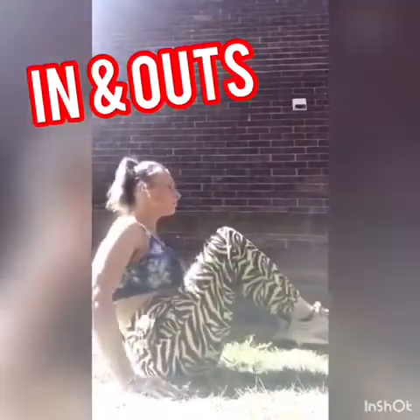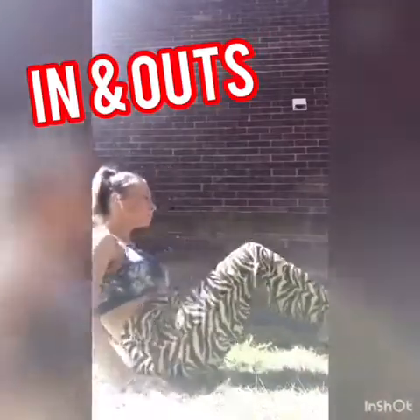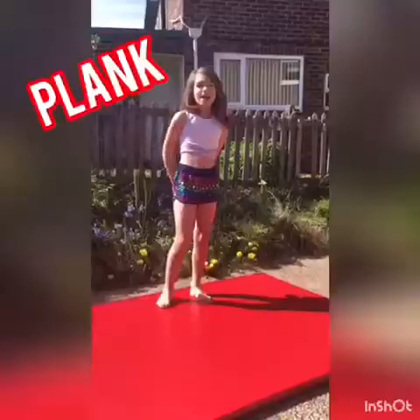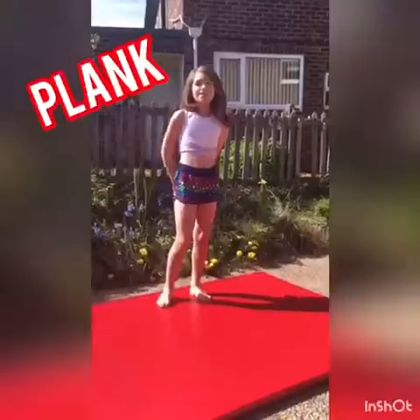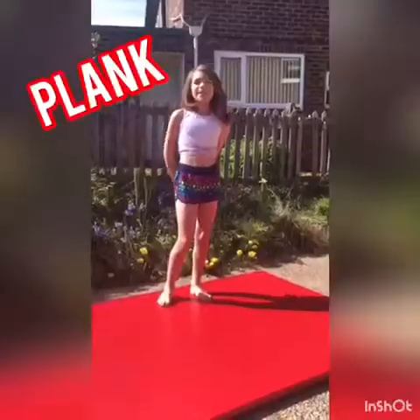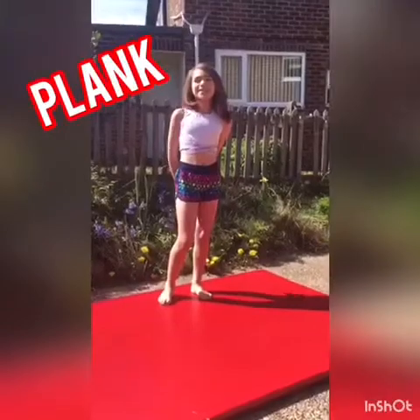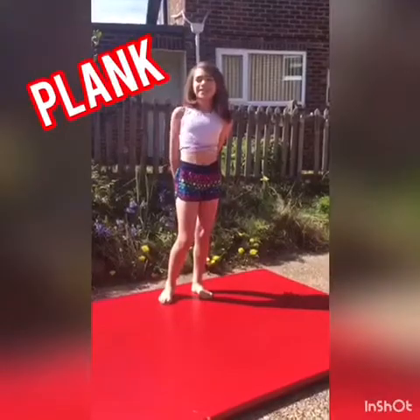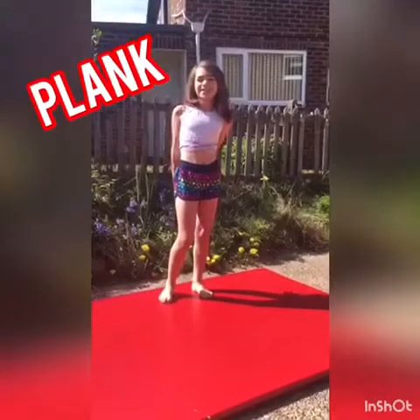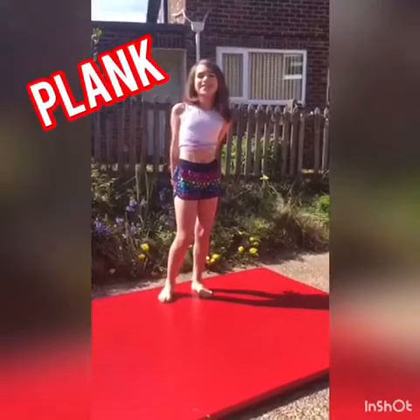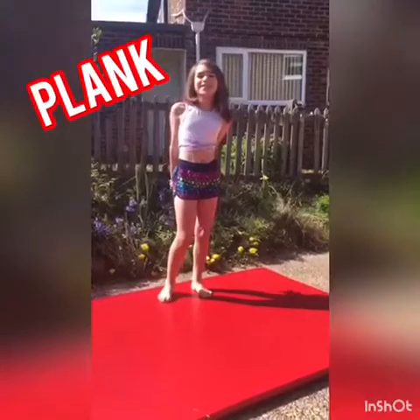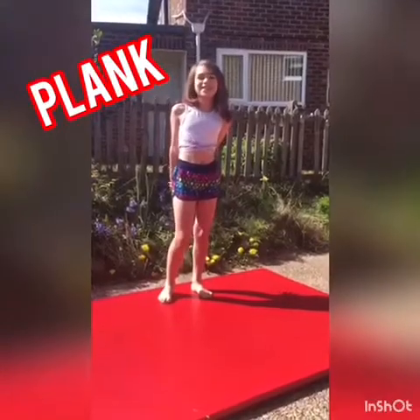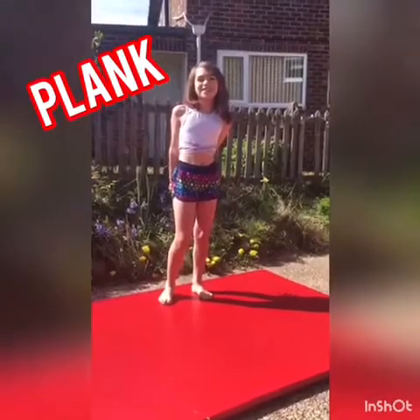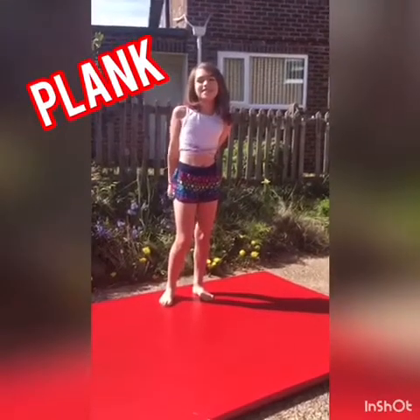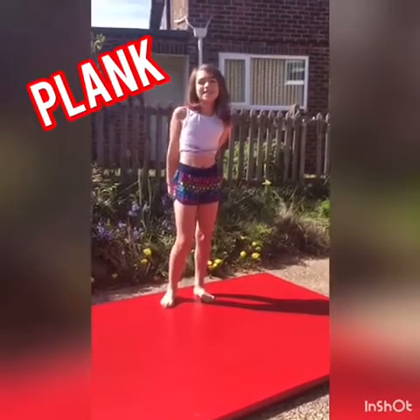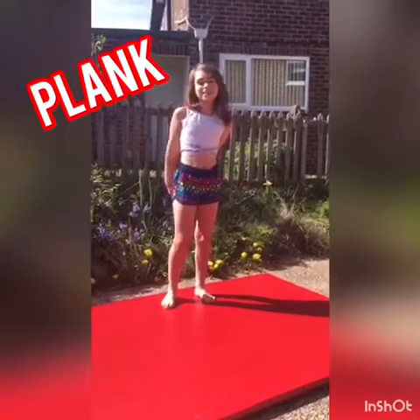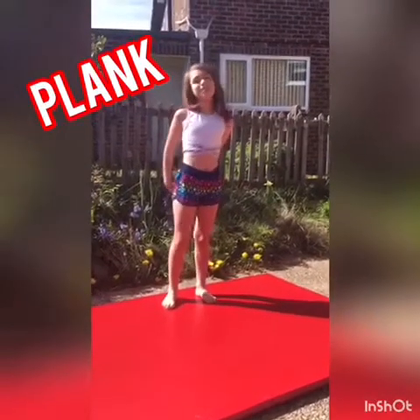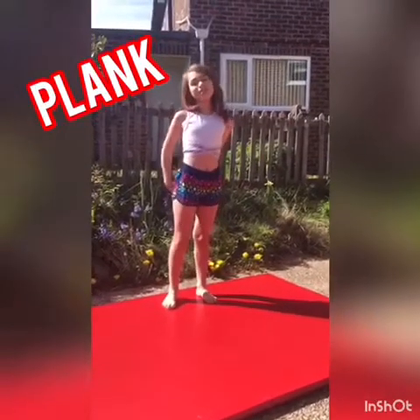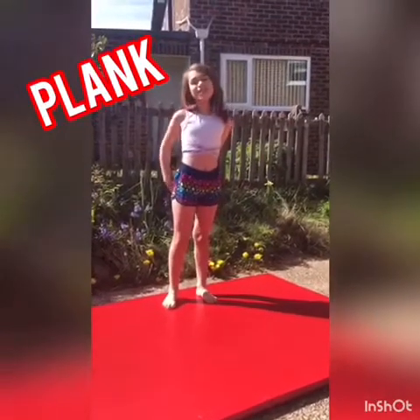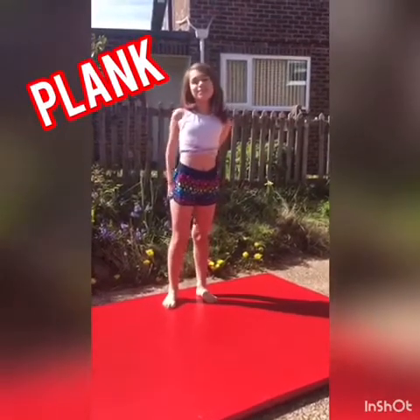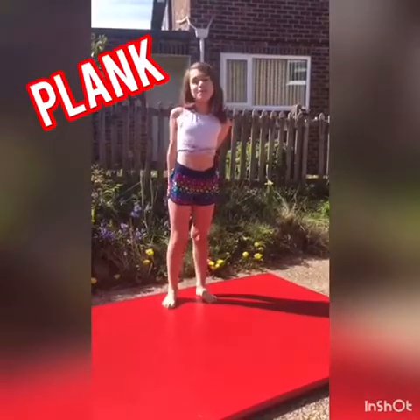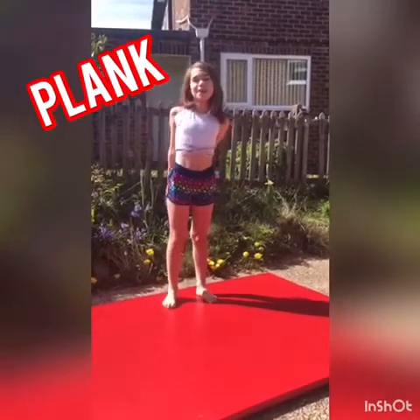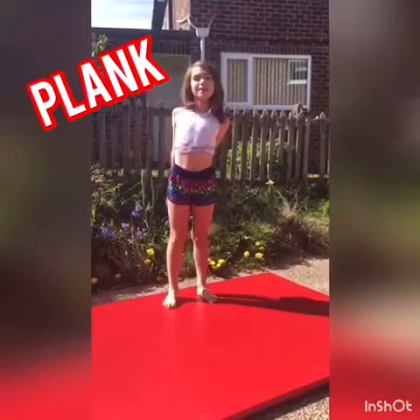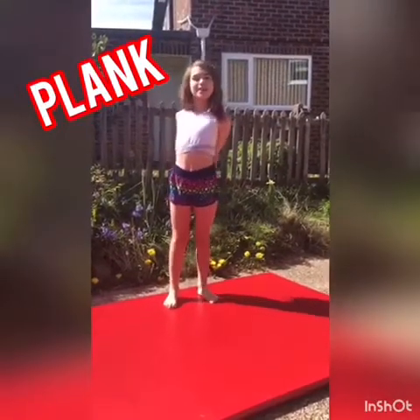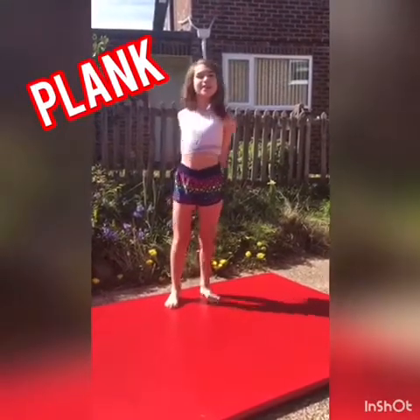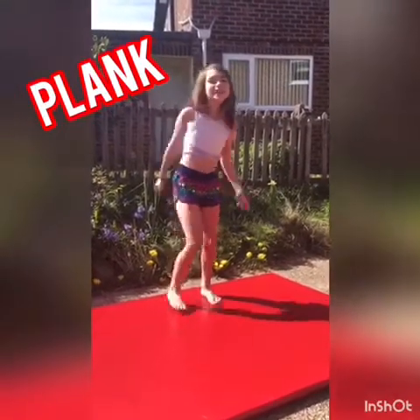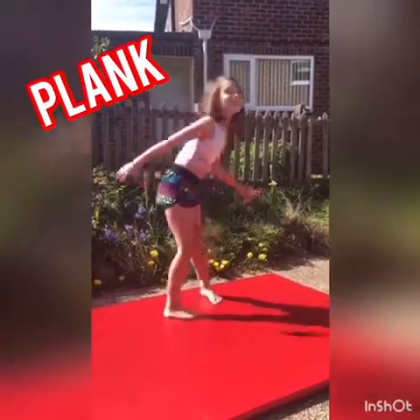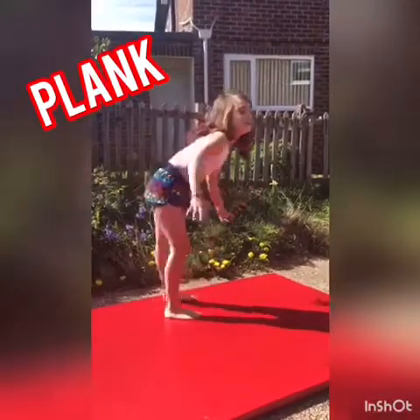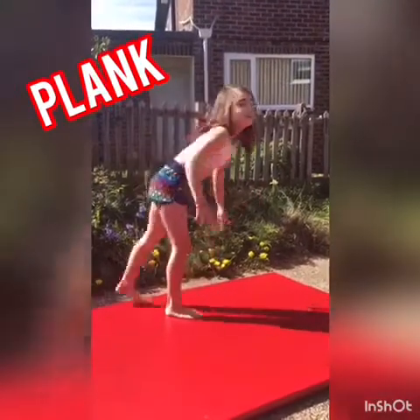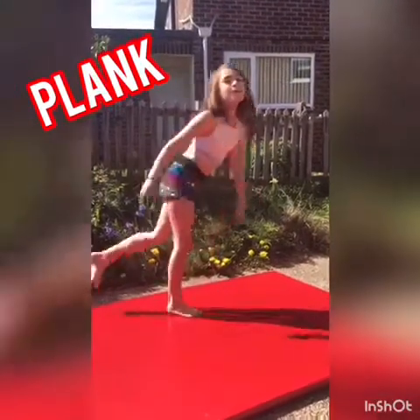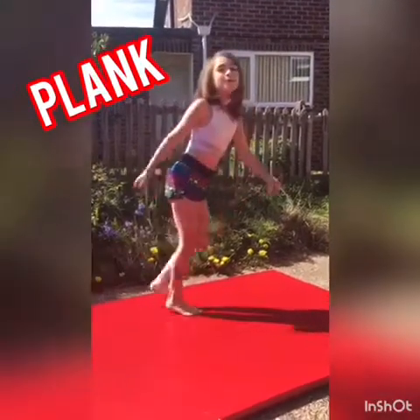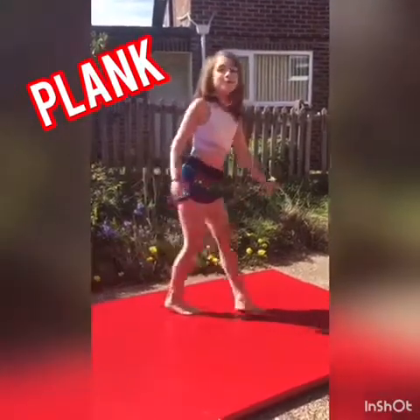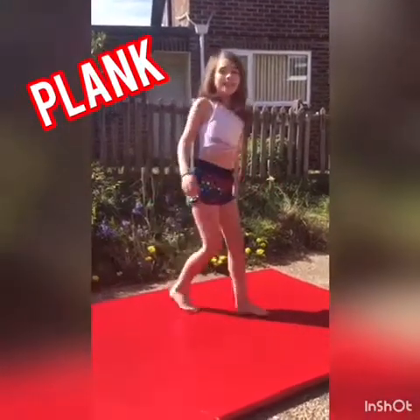Hi, I'm Lexi and today I'm going to demonstrate the plank for one minute.